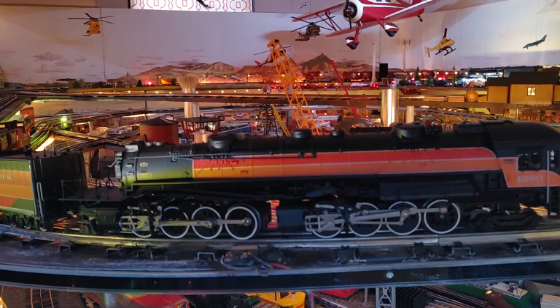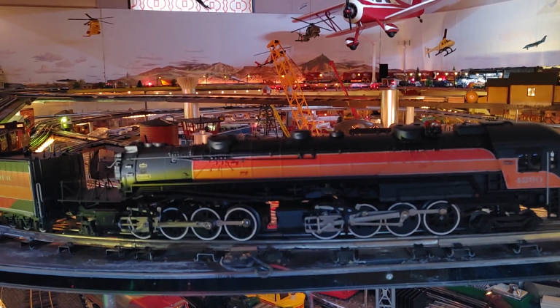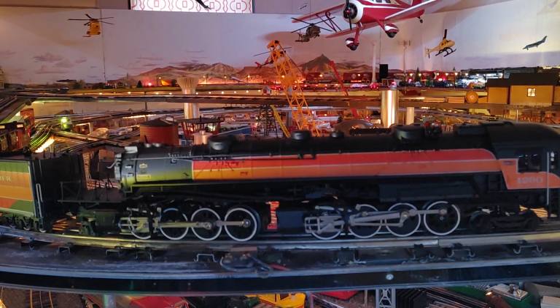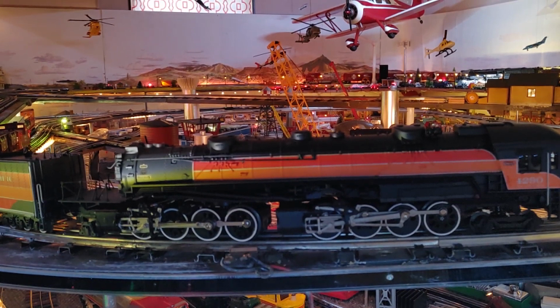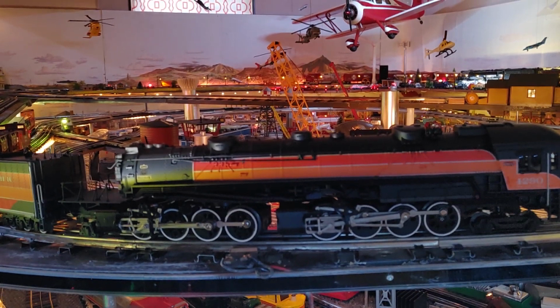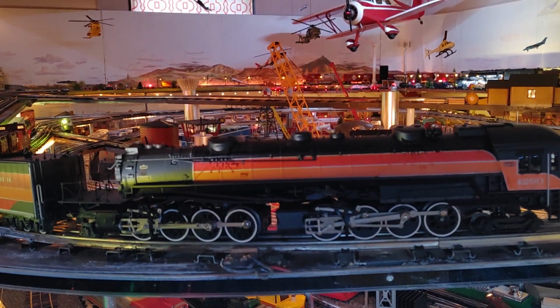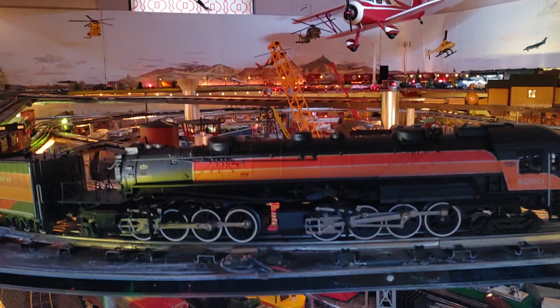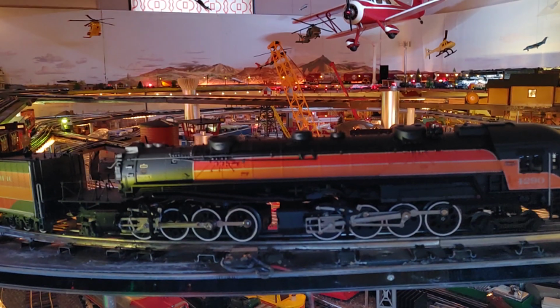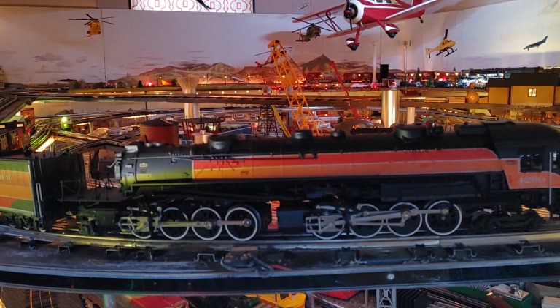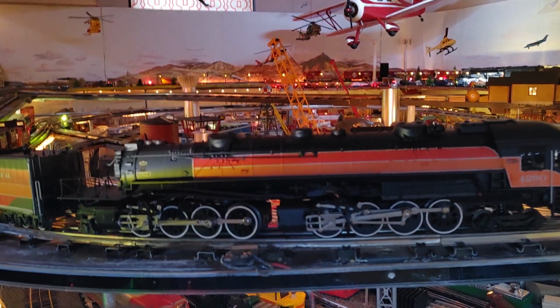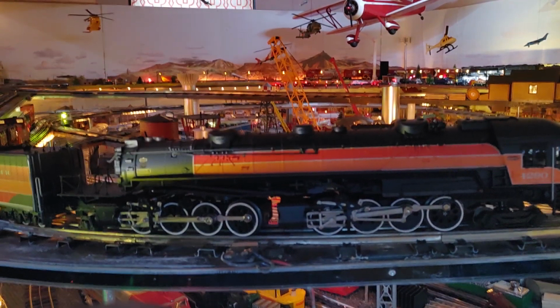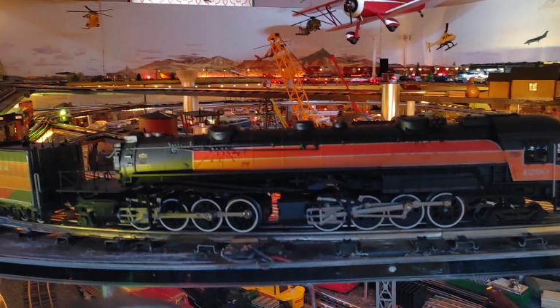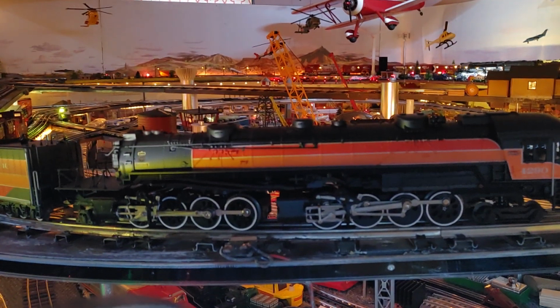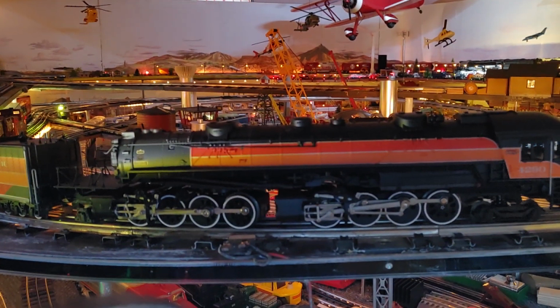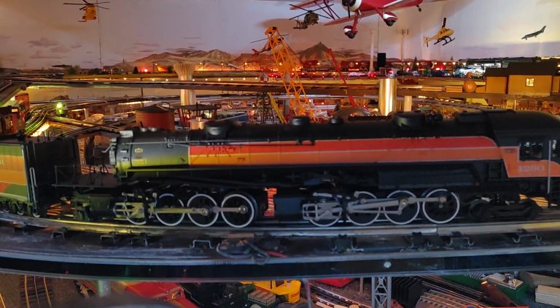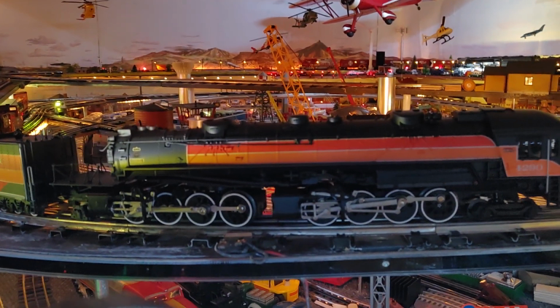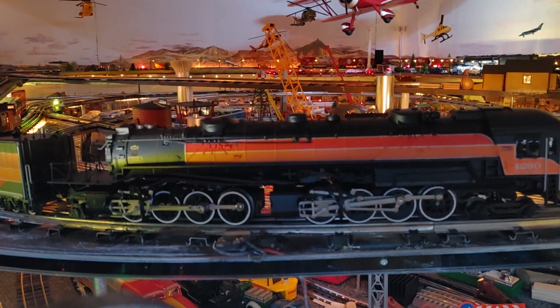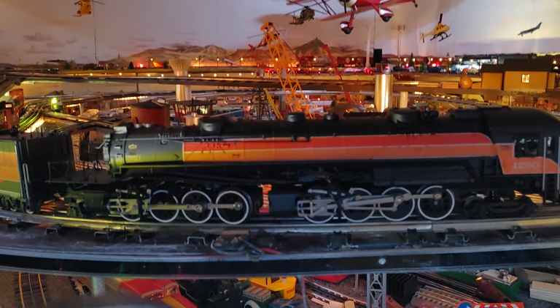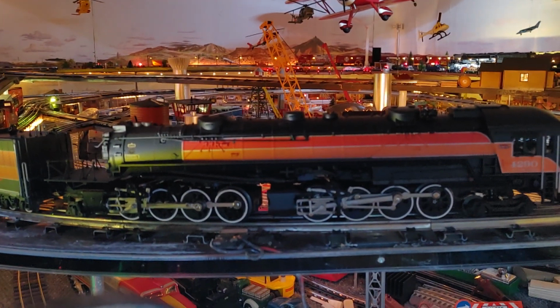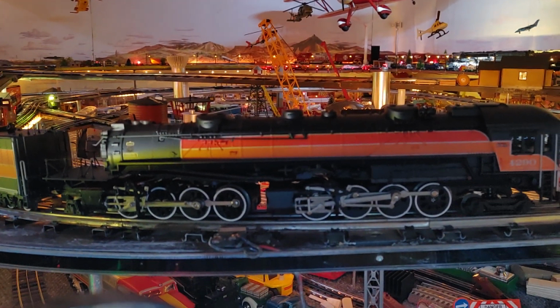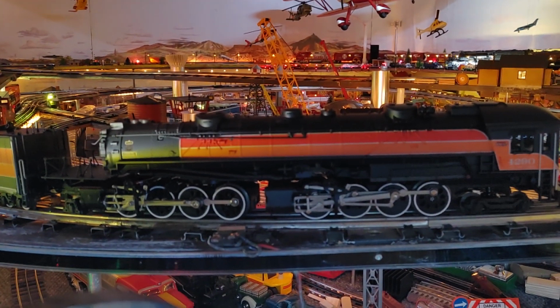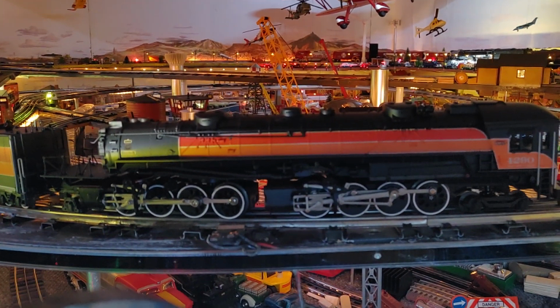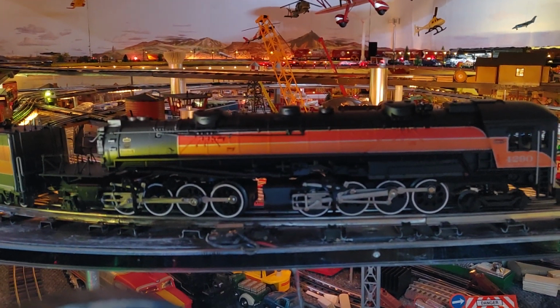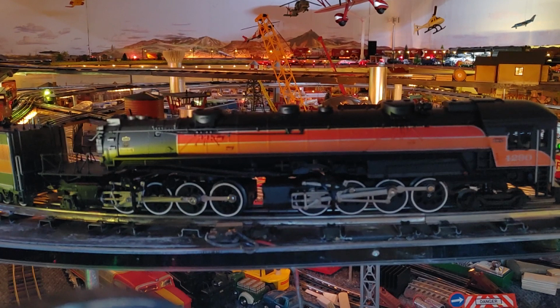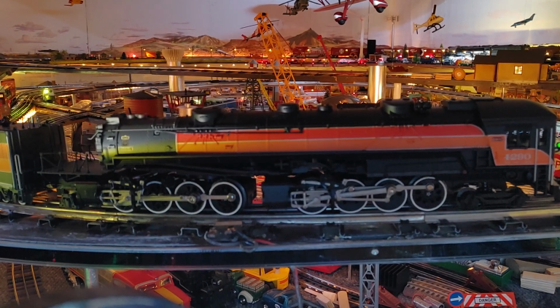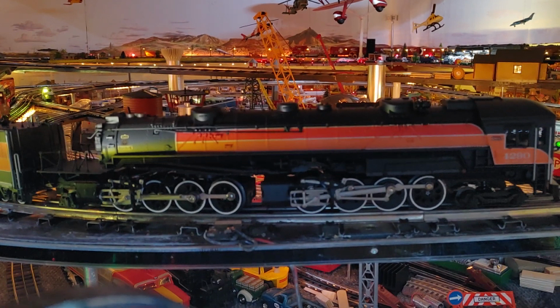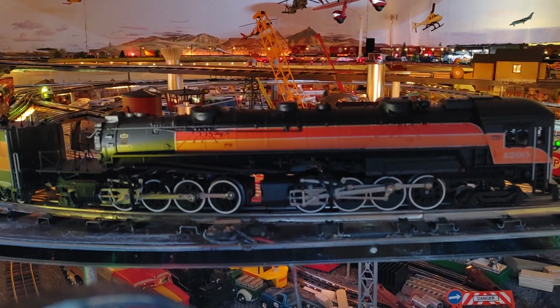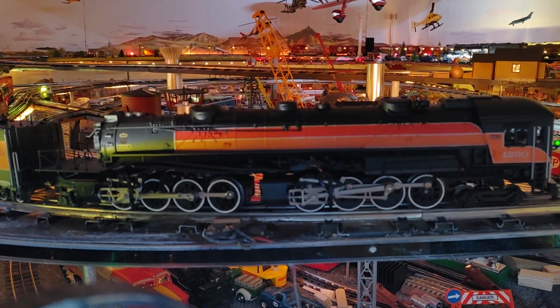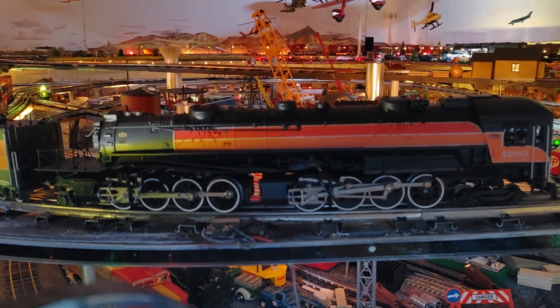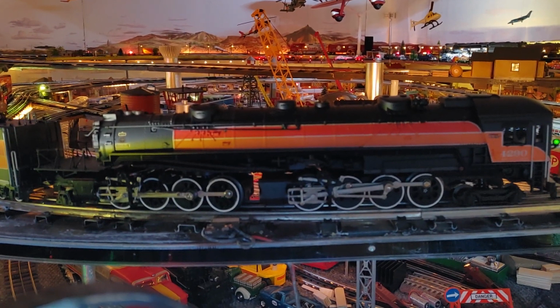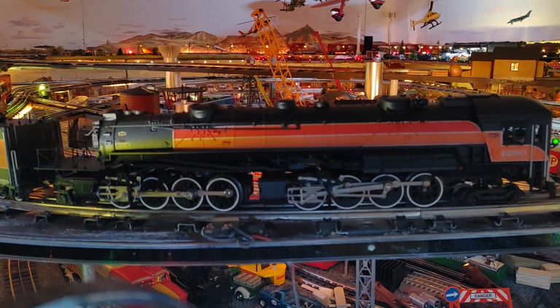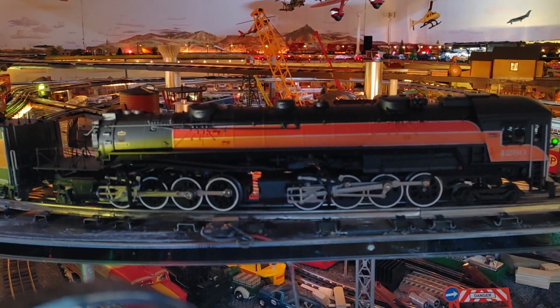Dispatcher, trains buckle together. Can I get to the main line? Over. Hold your track orders. Dispatcher out.